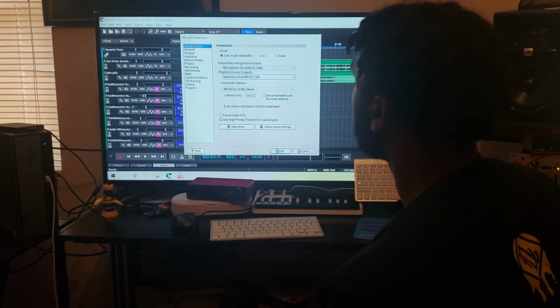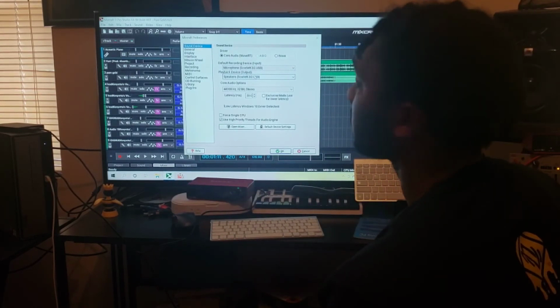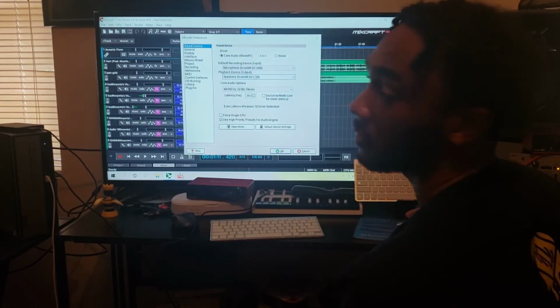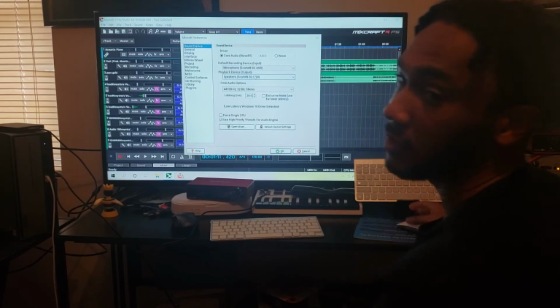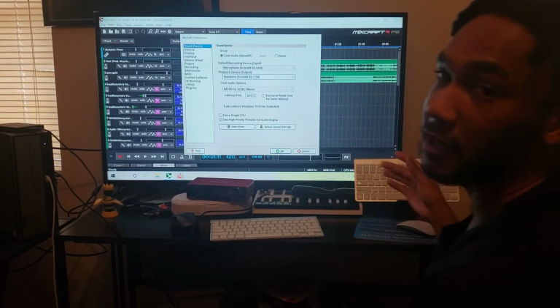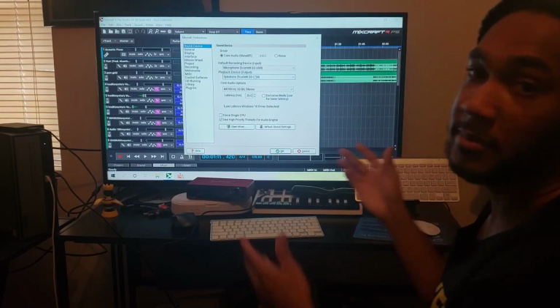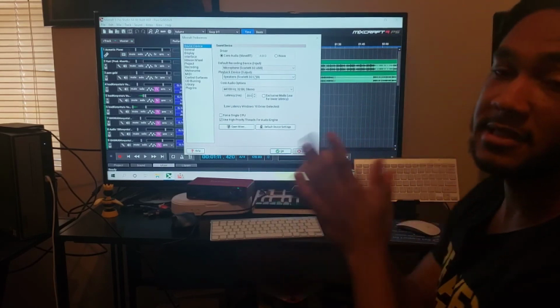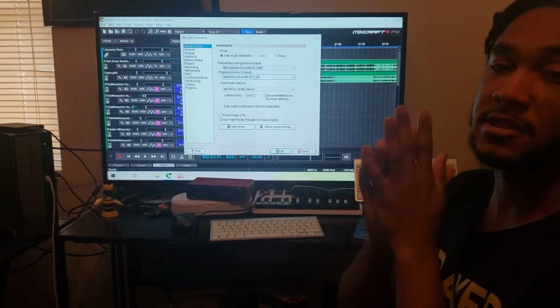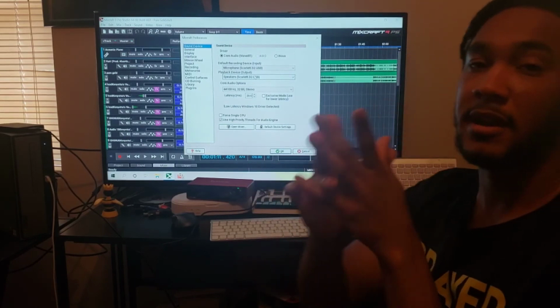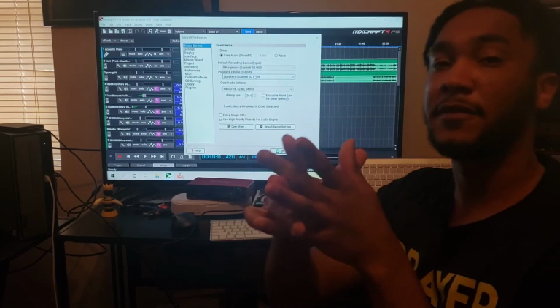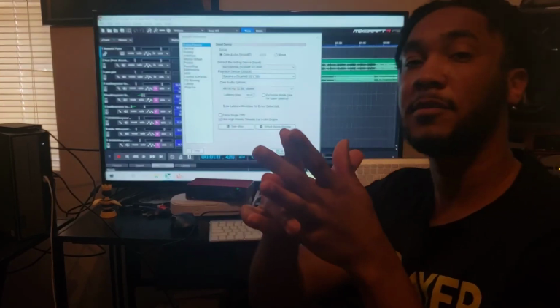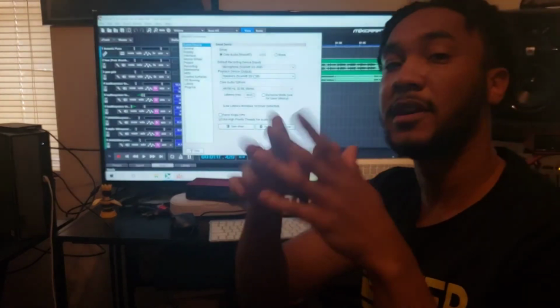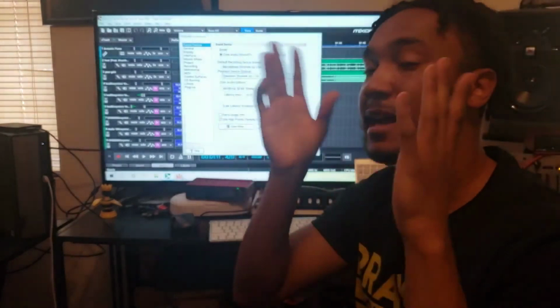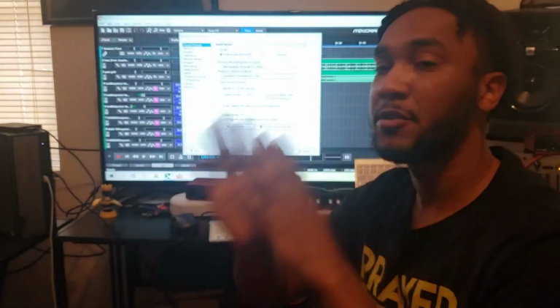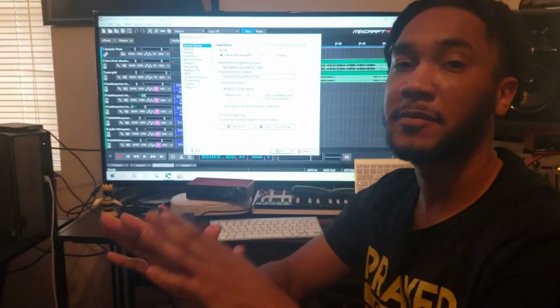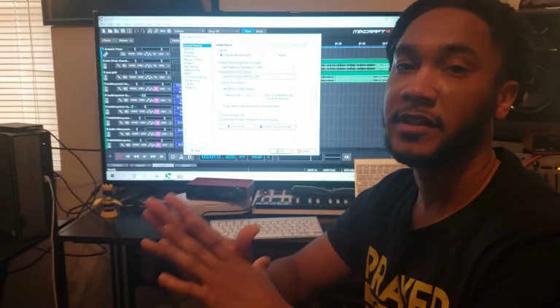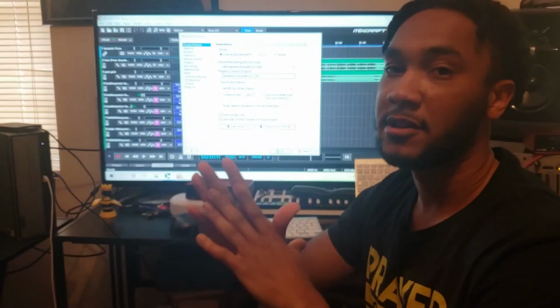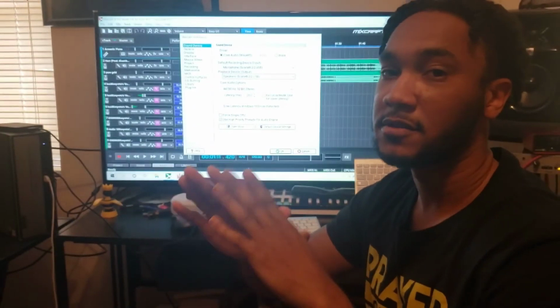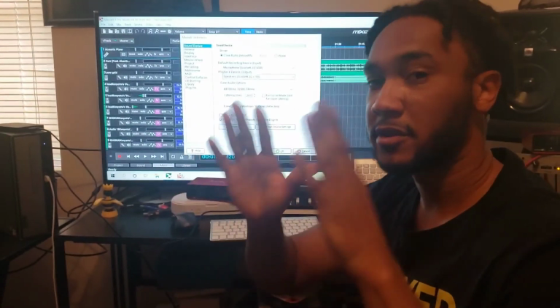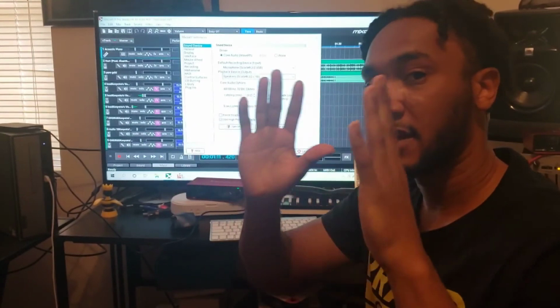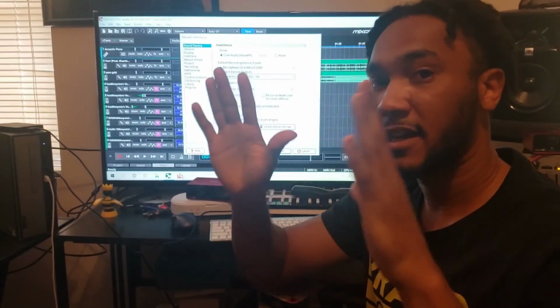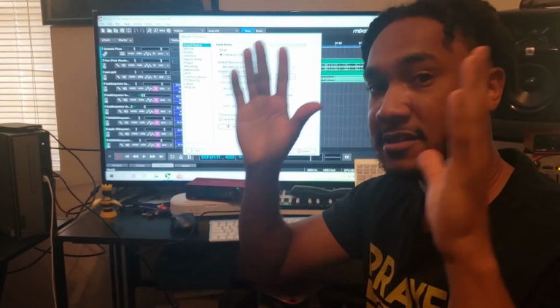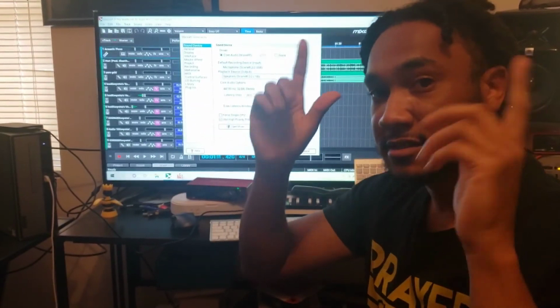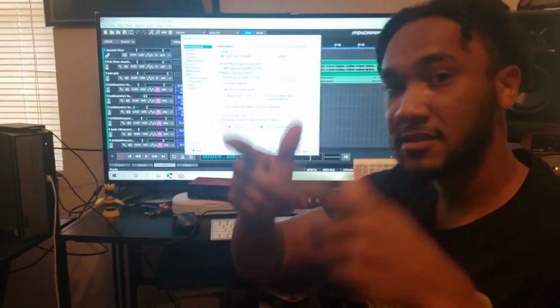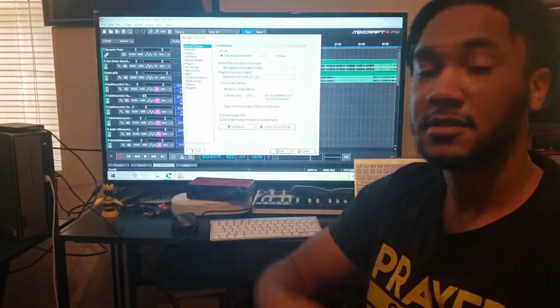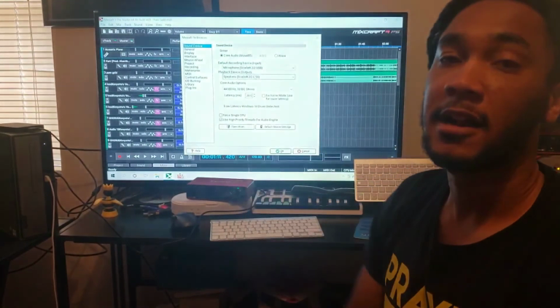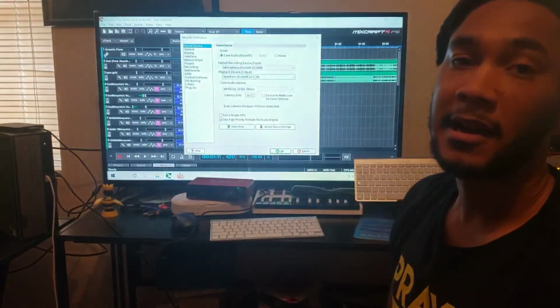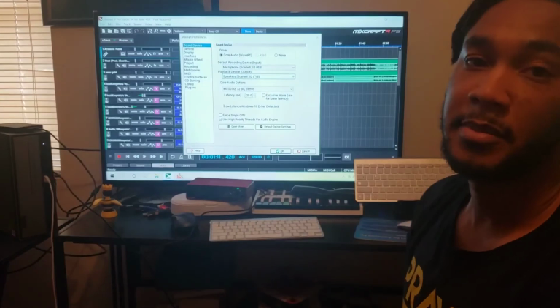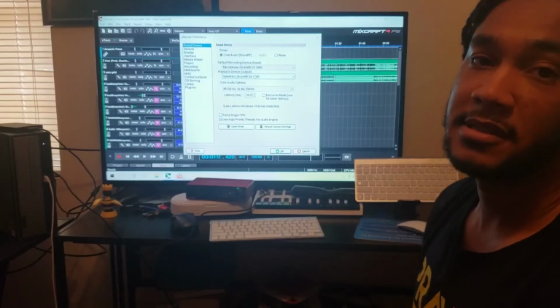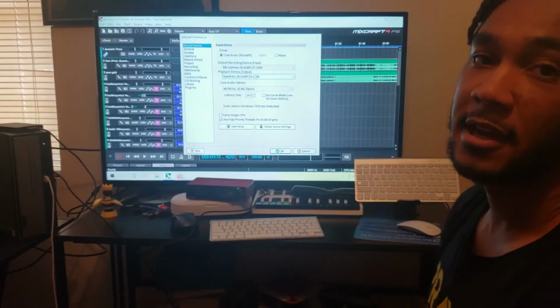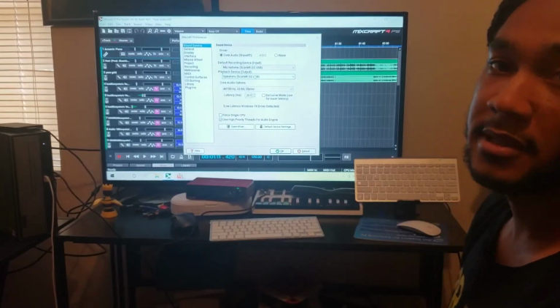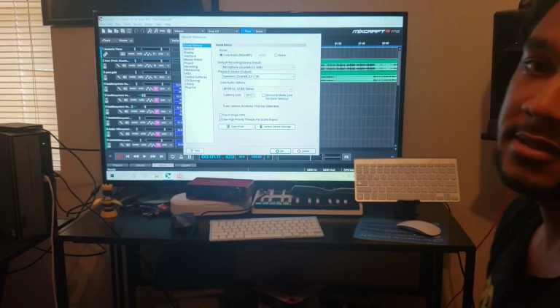God bless, subscribe — I got more videos for you guys. I'm out, peace, God bless.